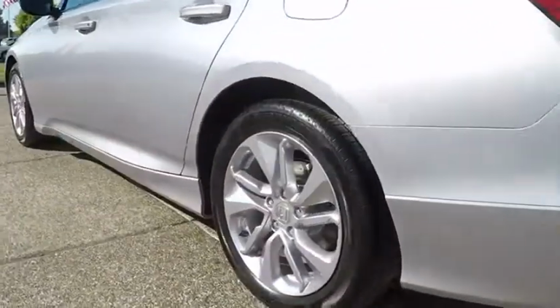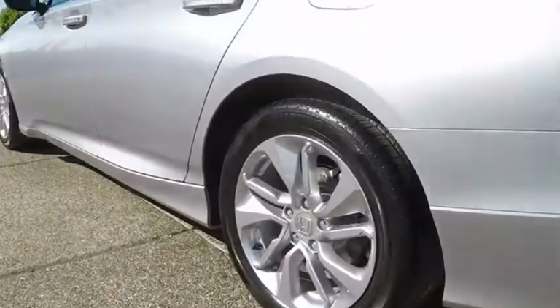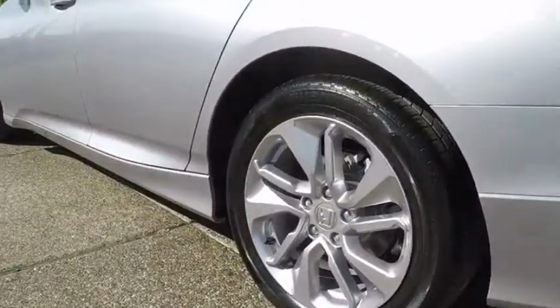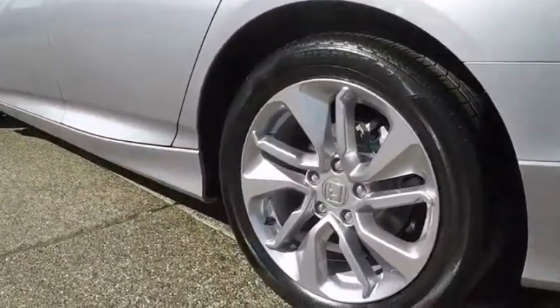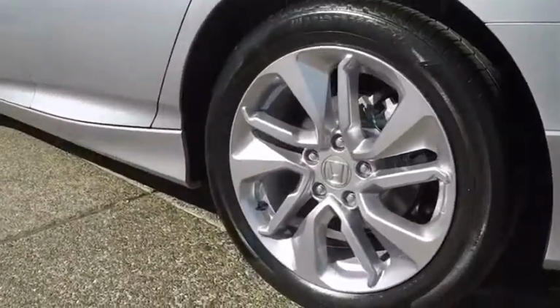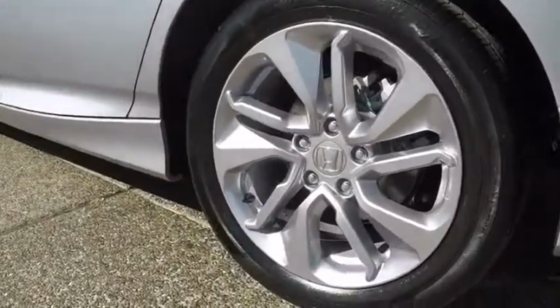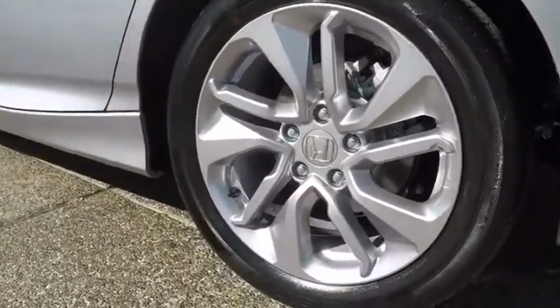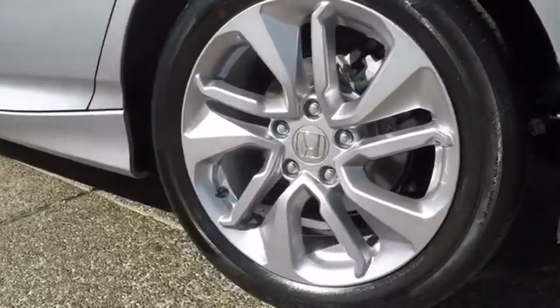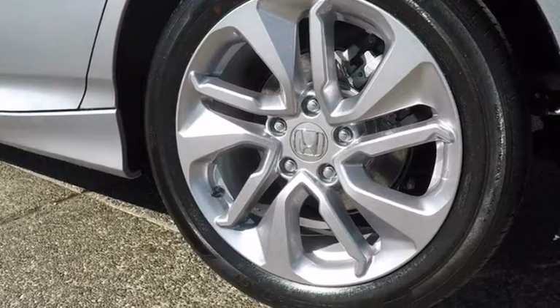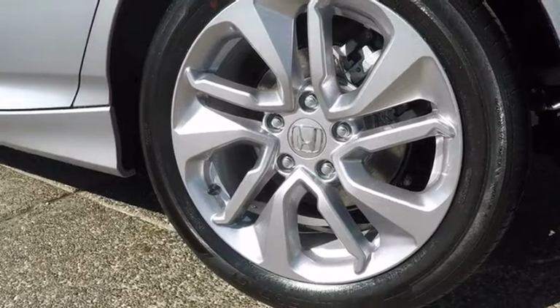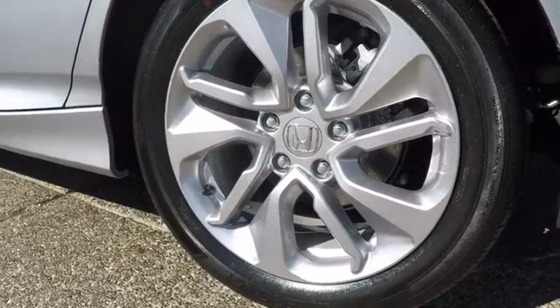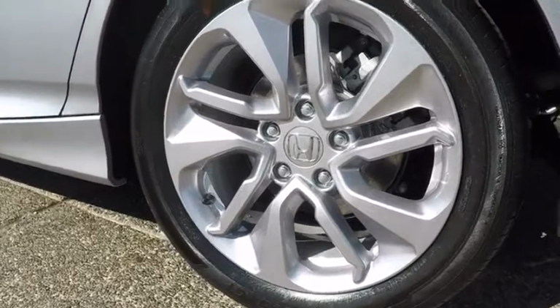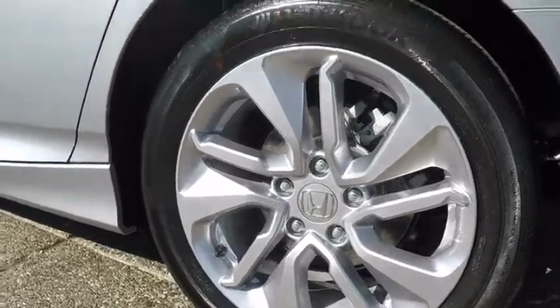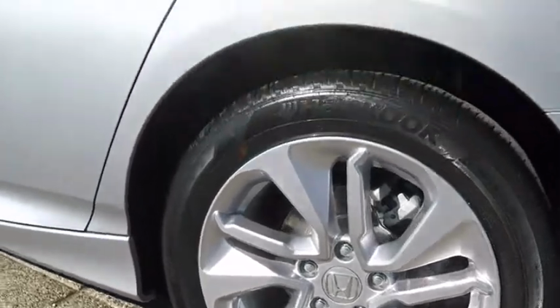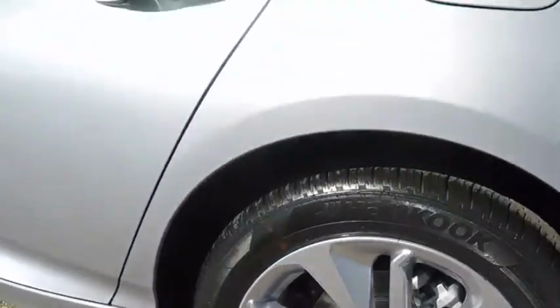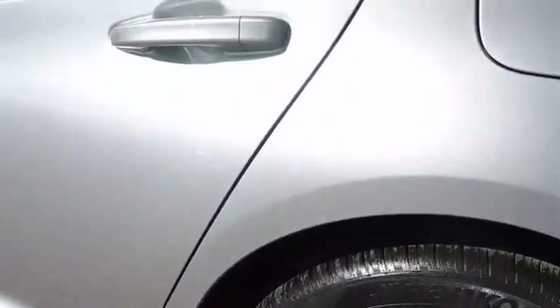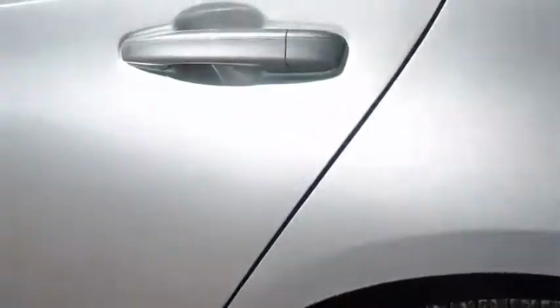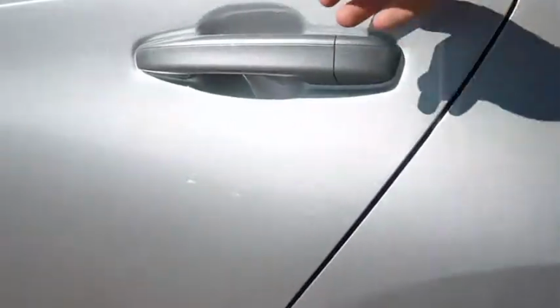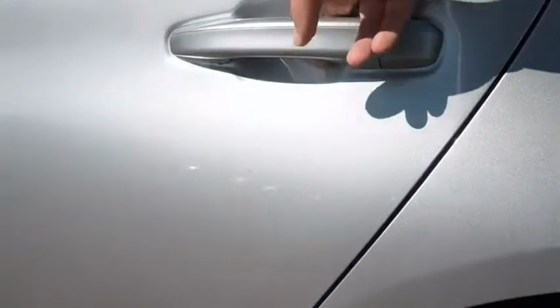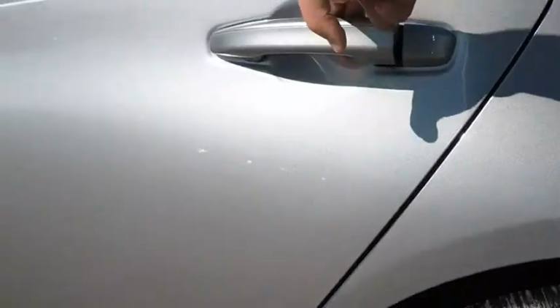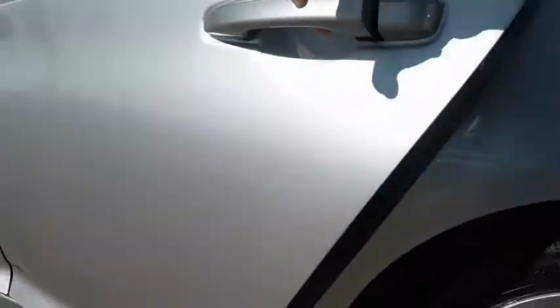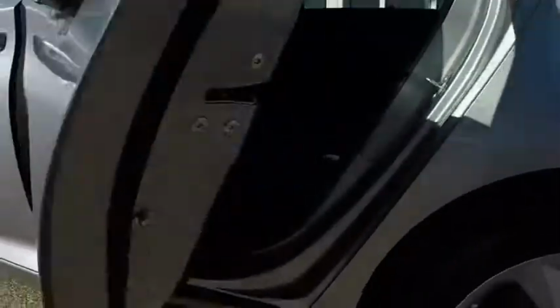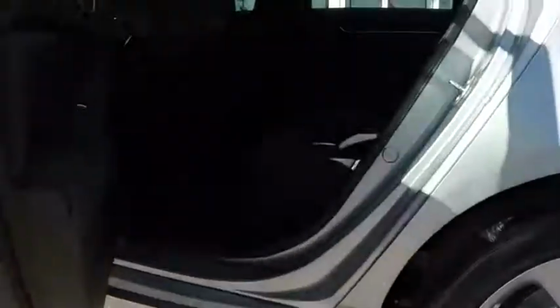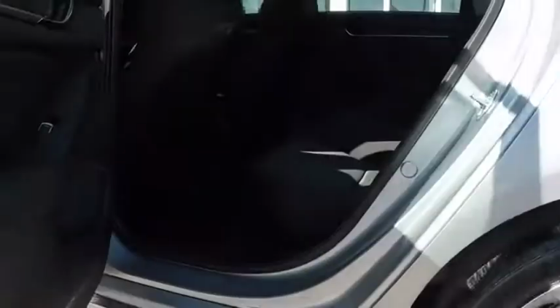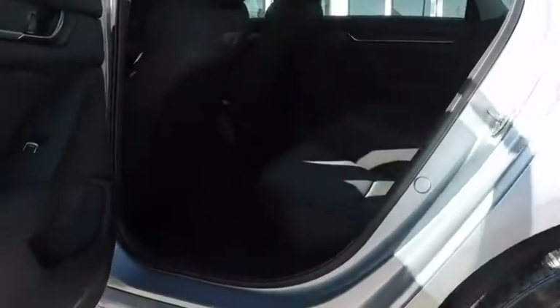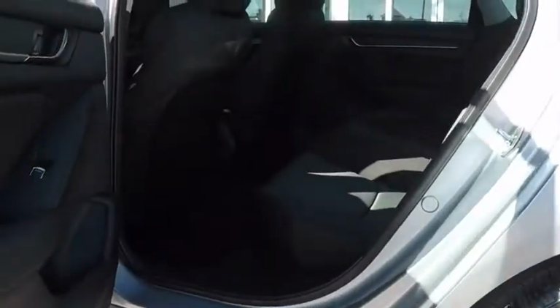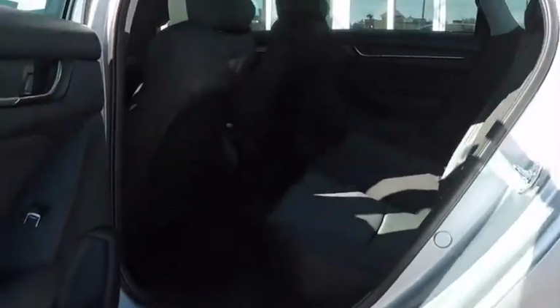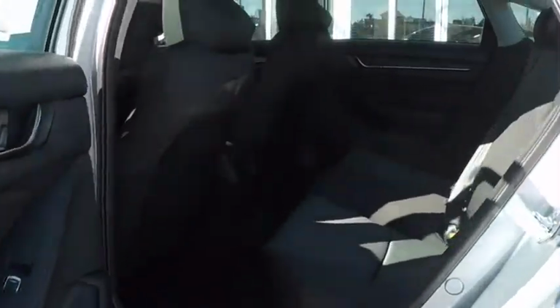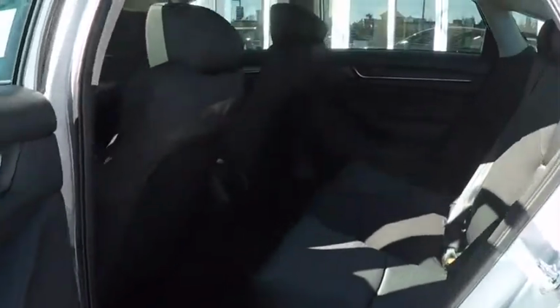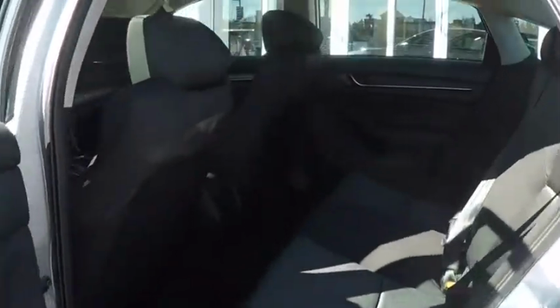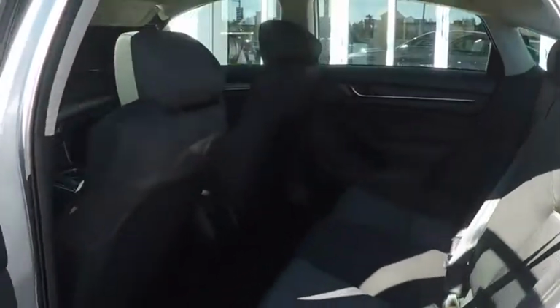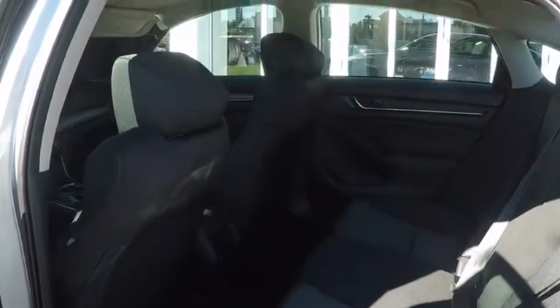Steering wheel audio controls. Keyless entry. Bluetooth. Power steering. Adjustable steering wheel. Cruise control. Floor mats.